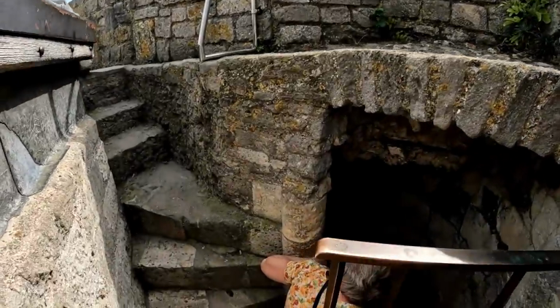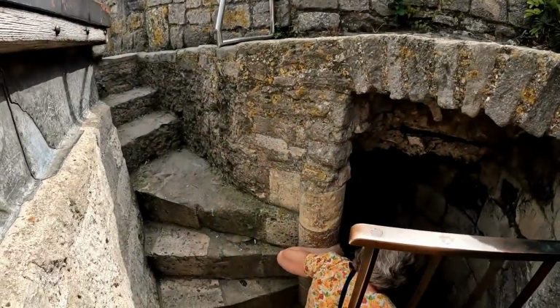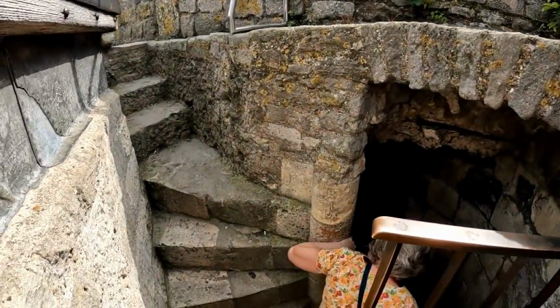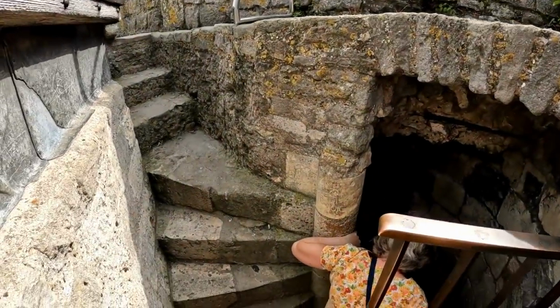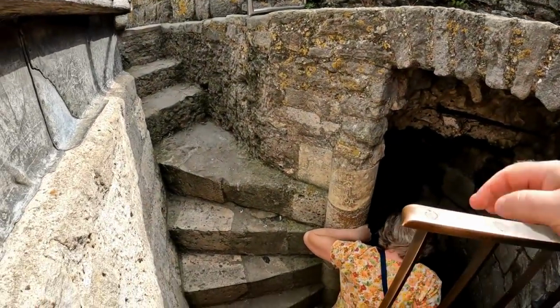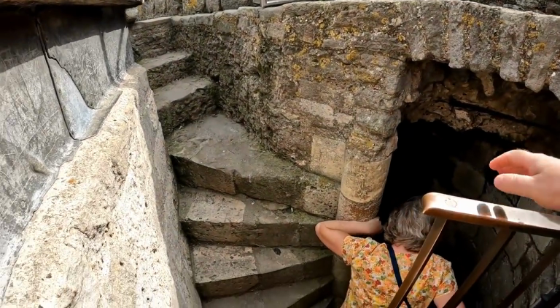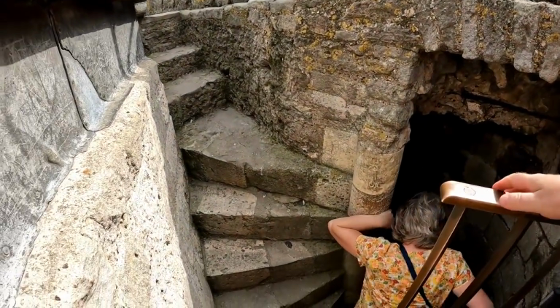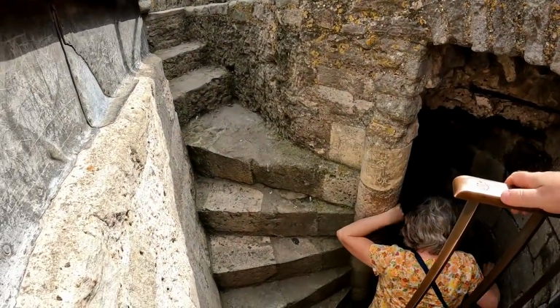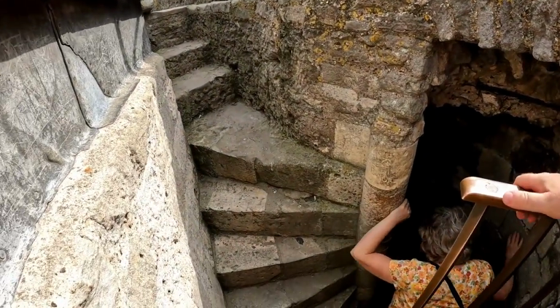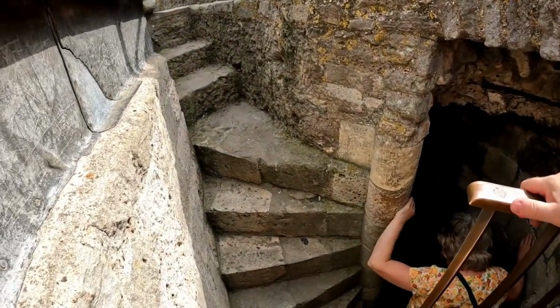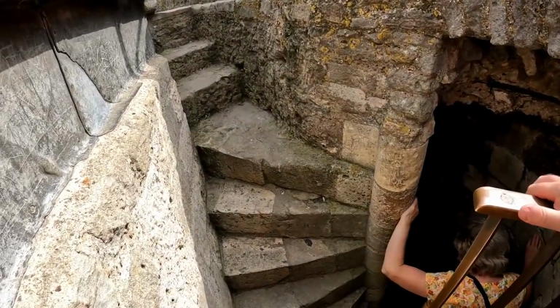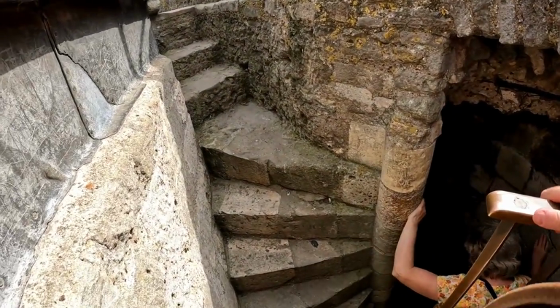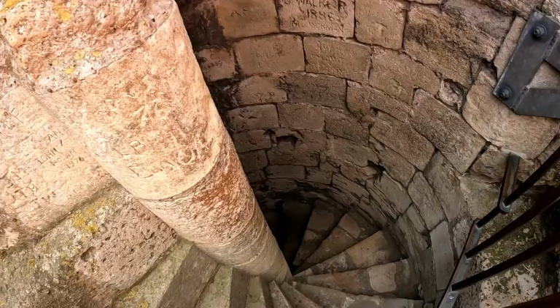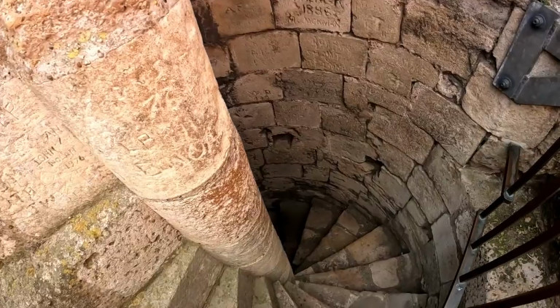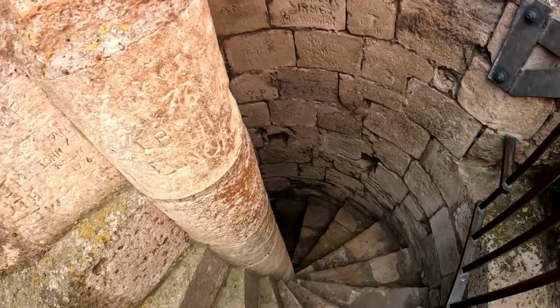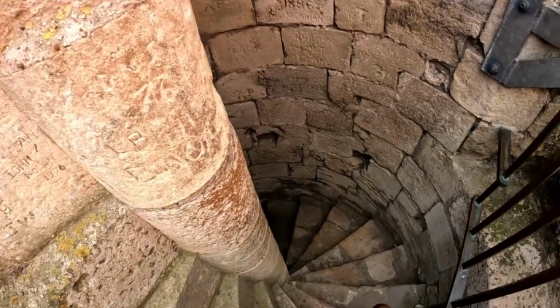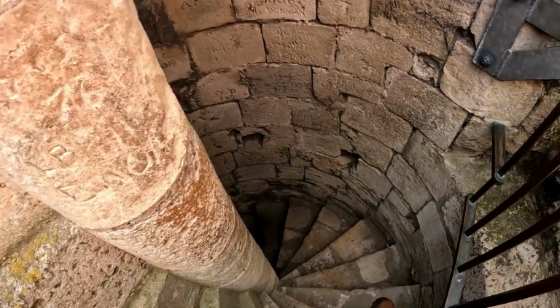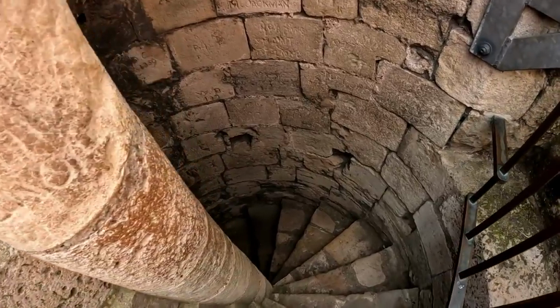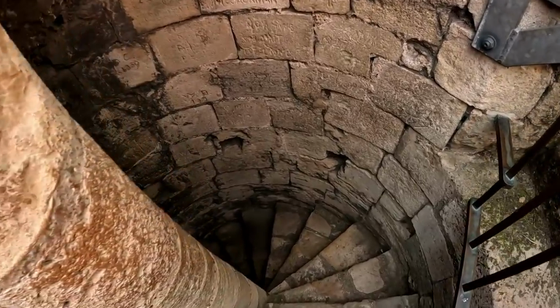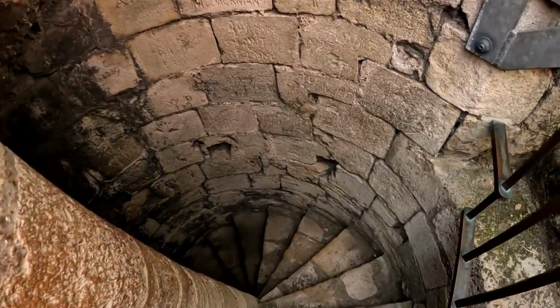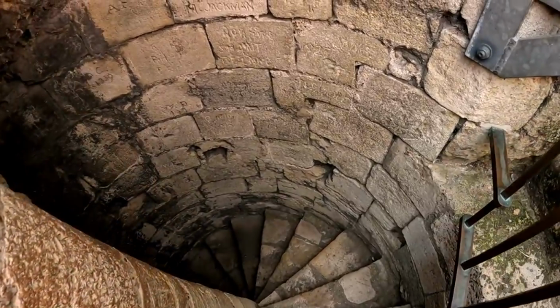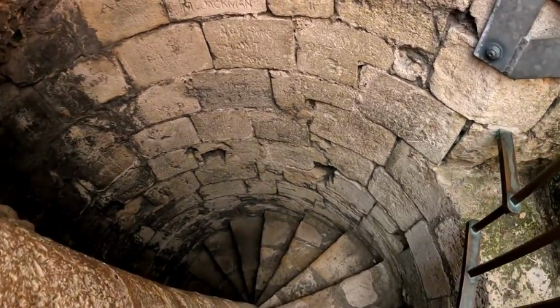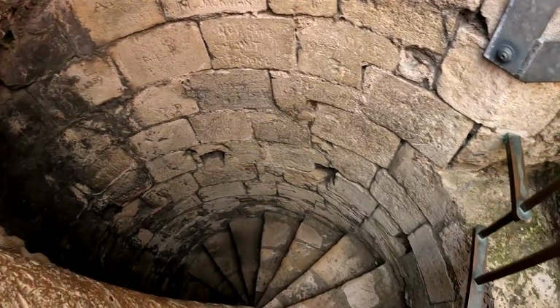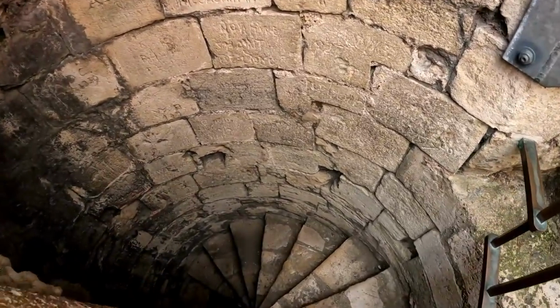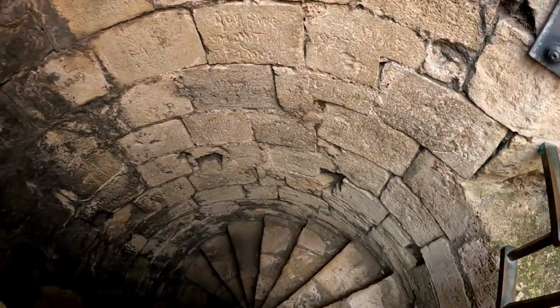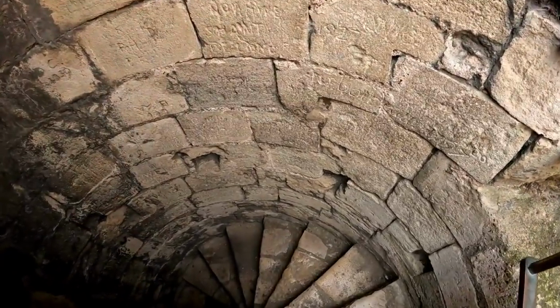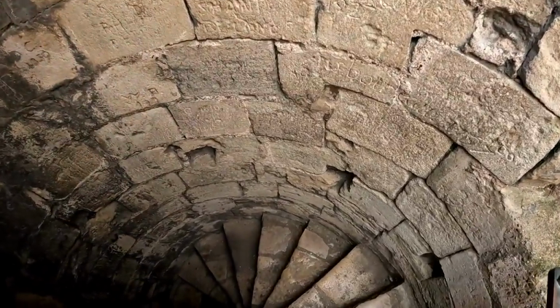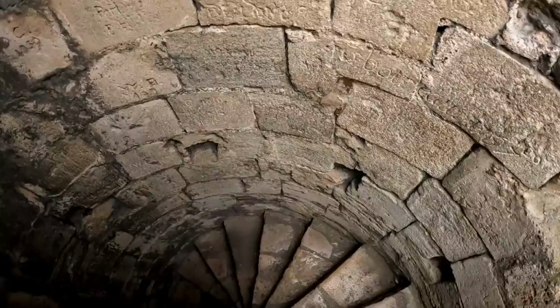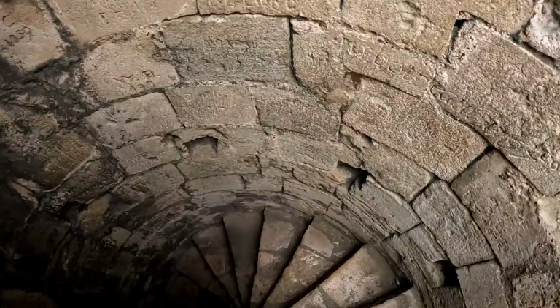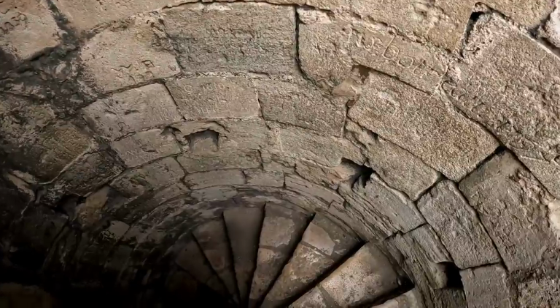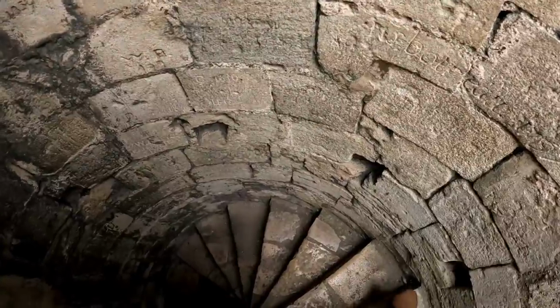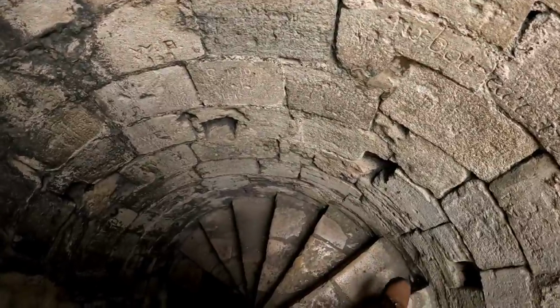Back down the spiral staircase, which is even more tricky than going up, and we'll follow this staircase all the way down to ground level.